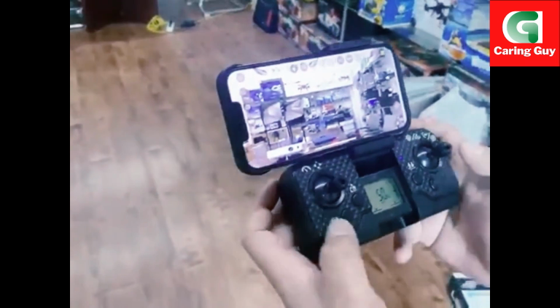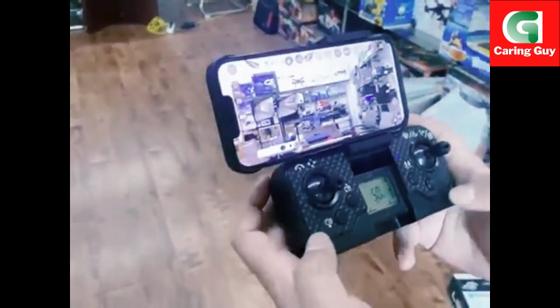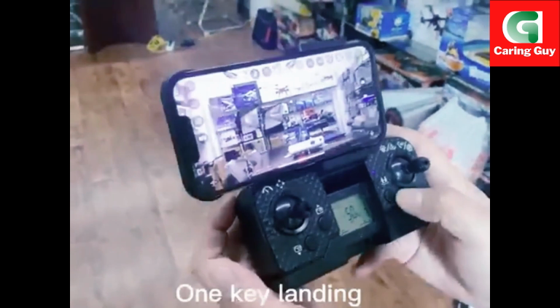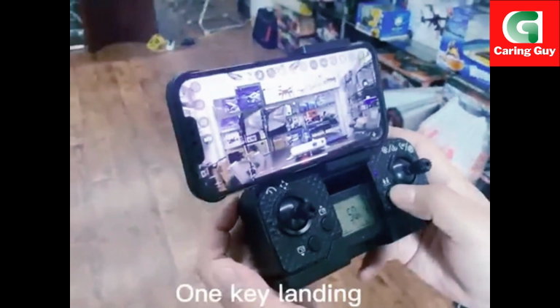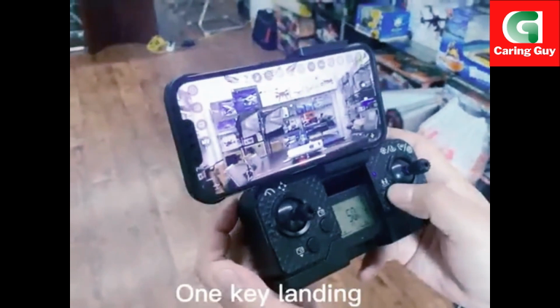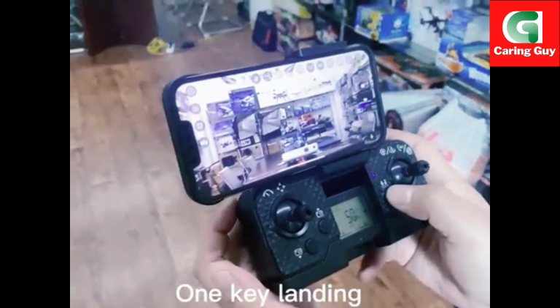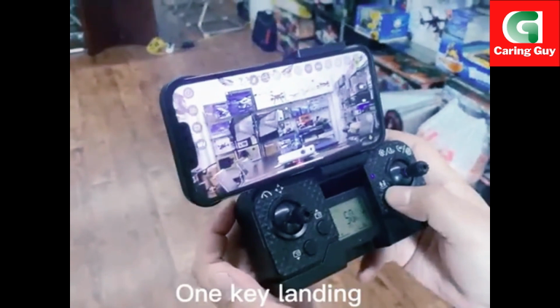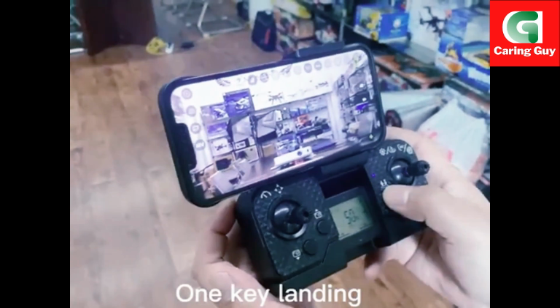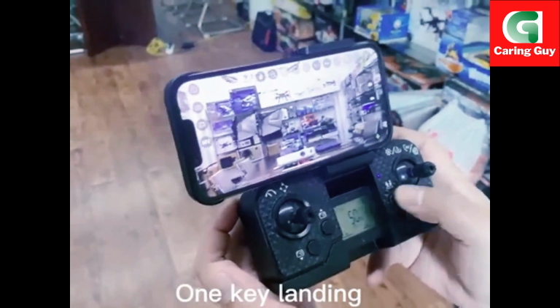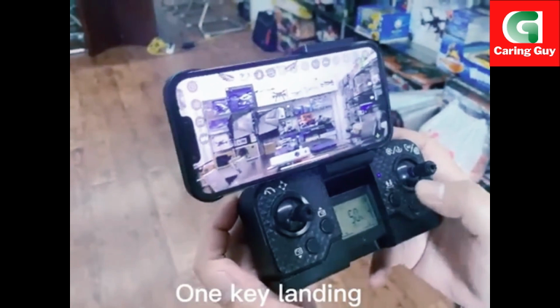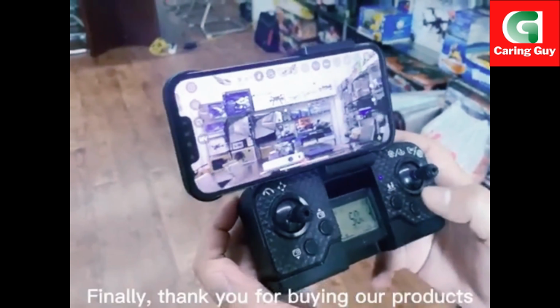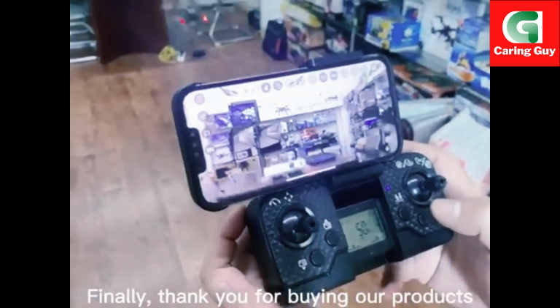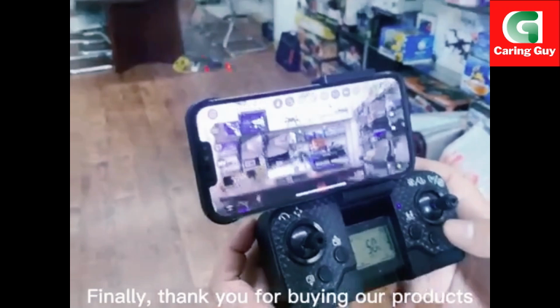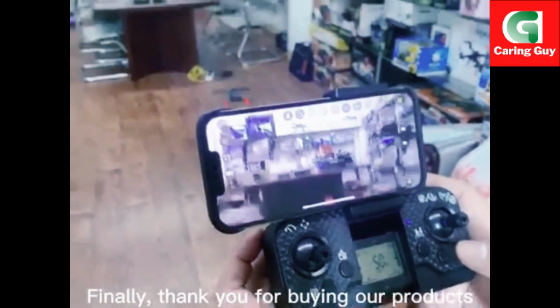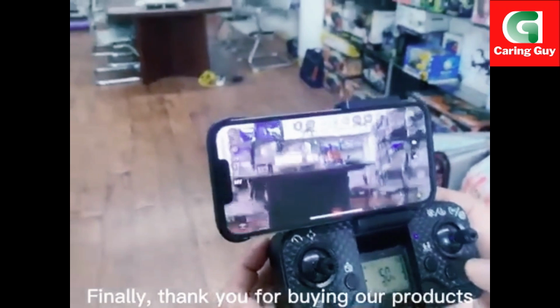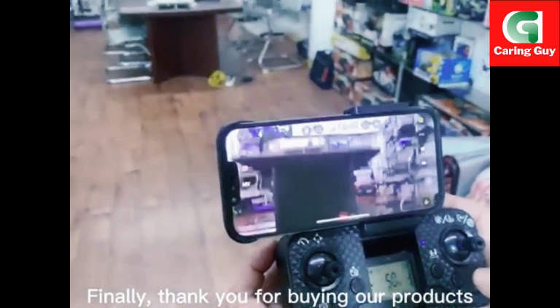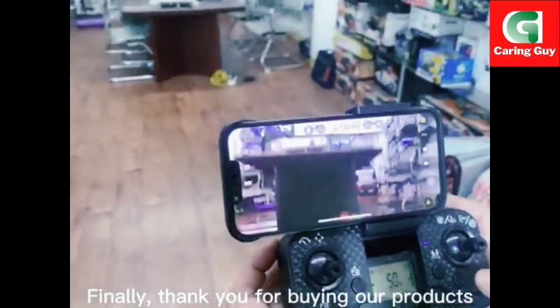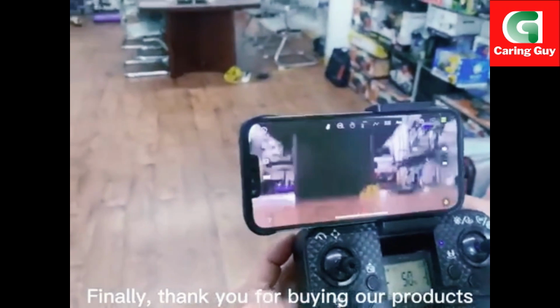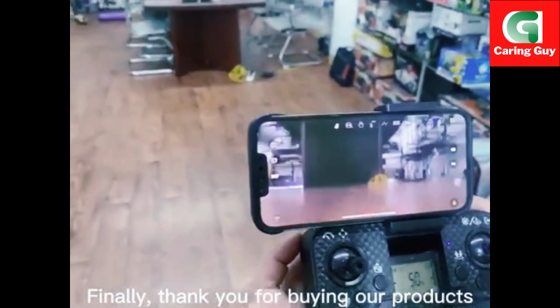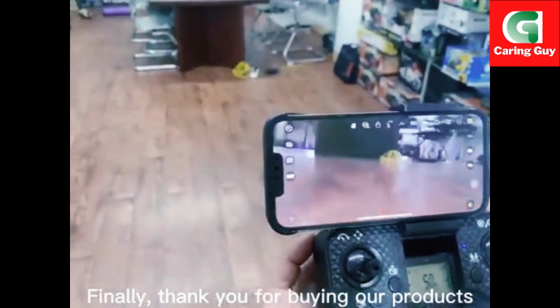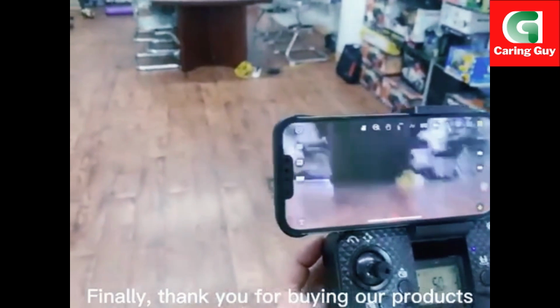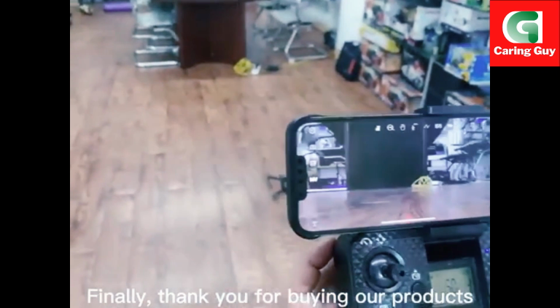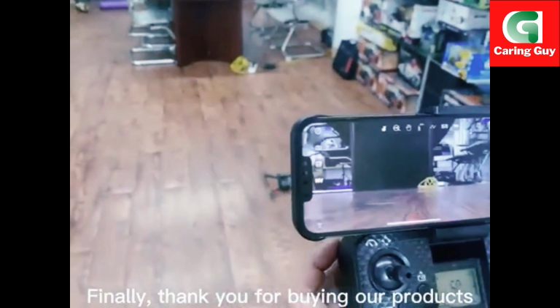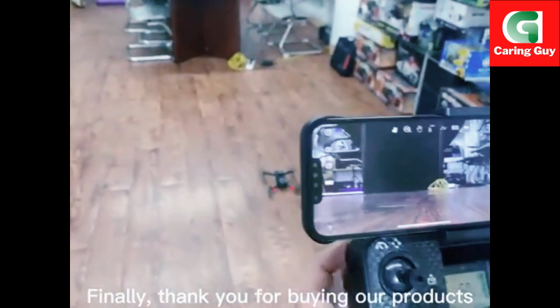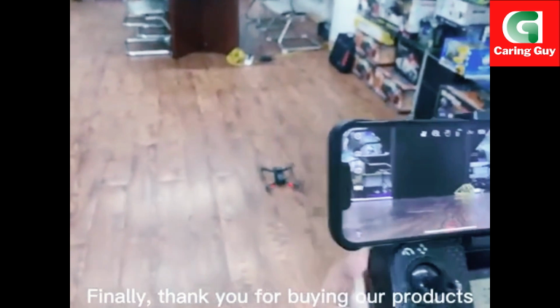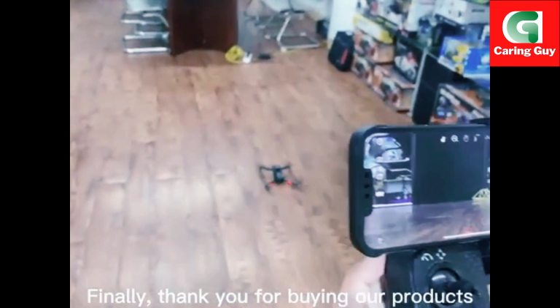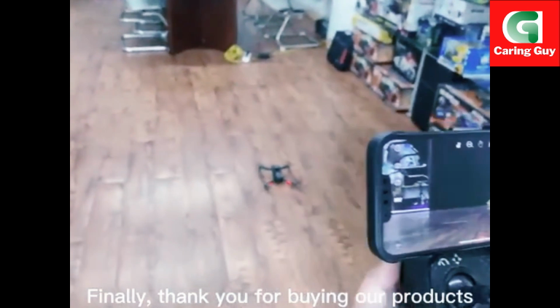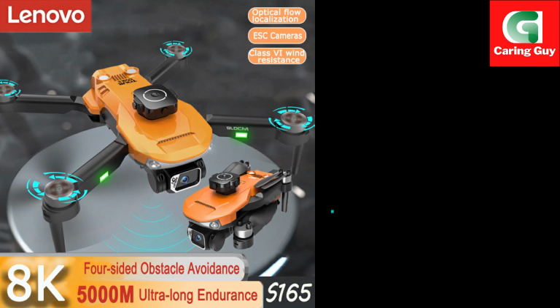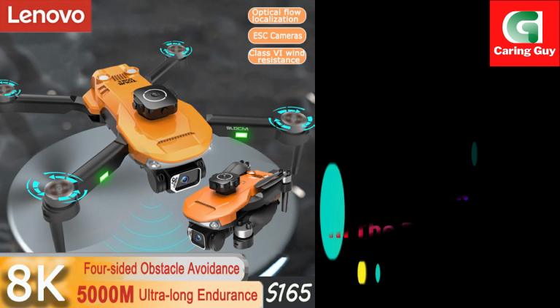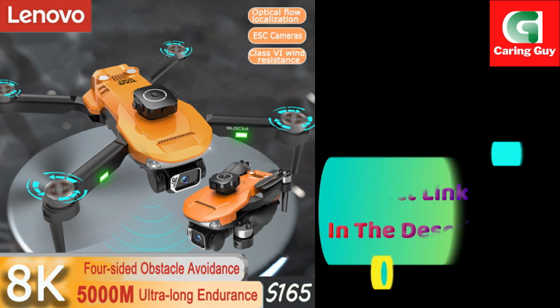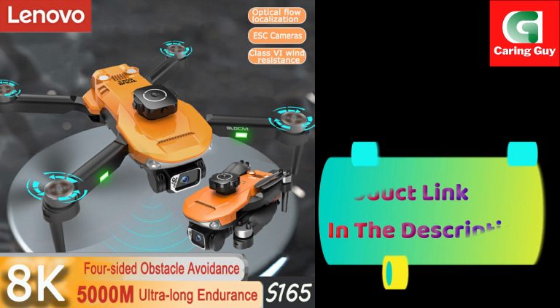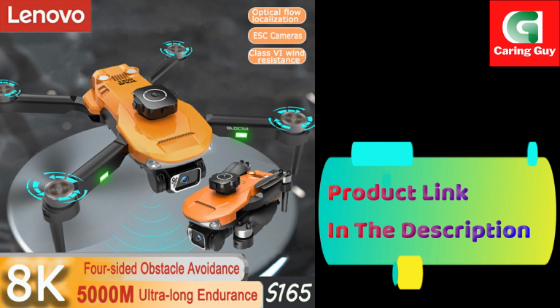One key landing. Thank you for buying our products.